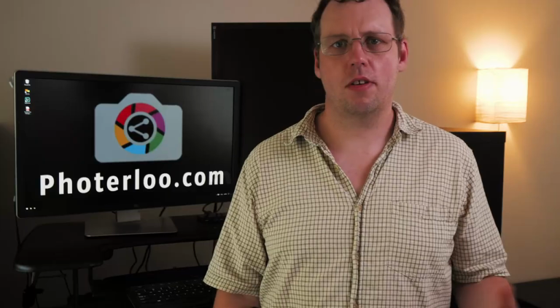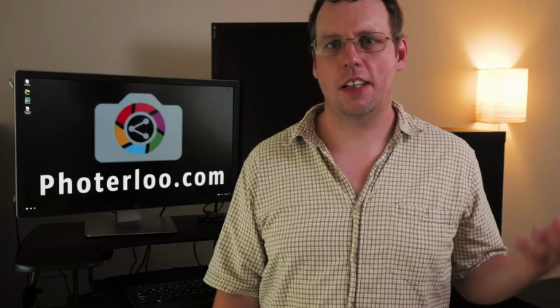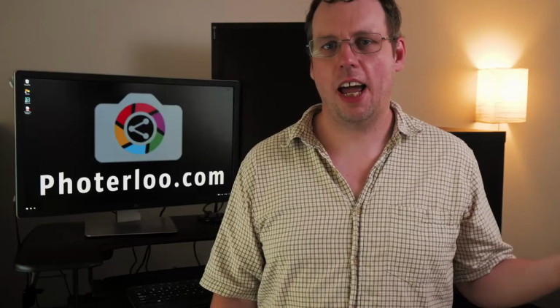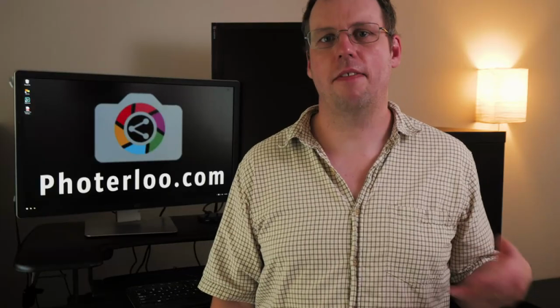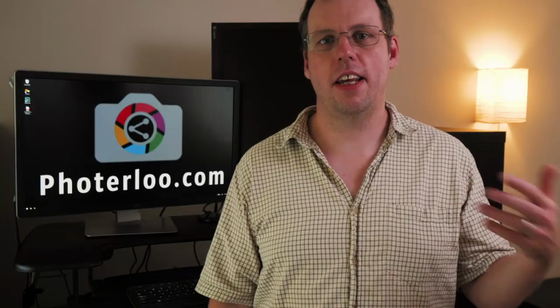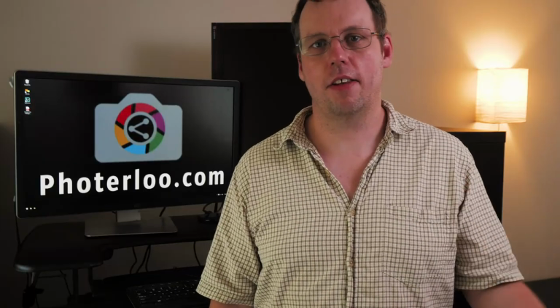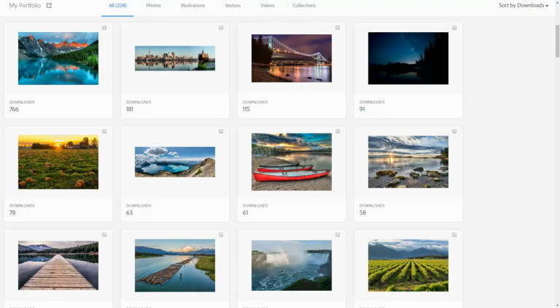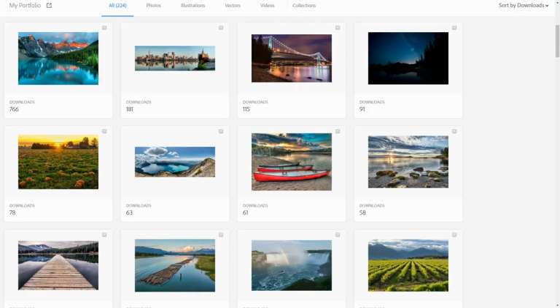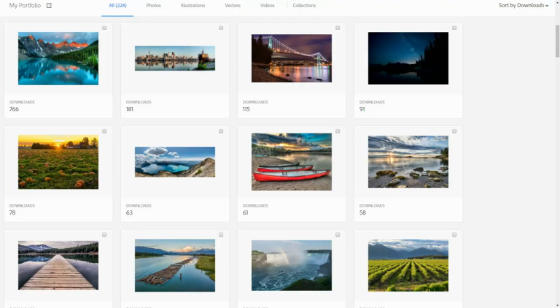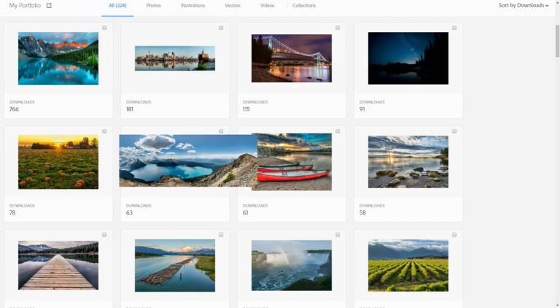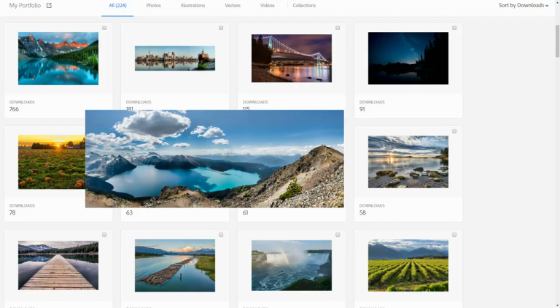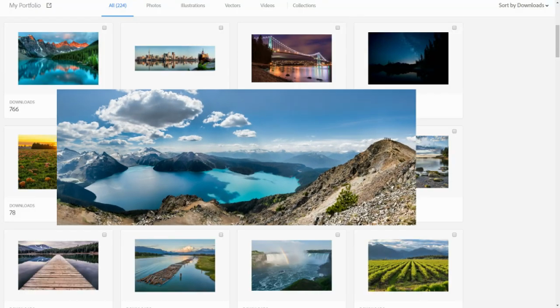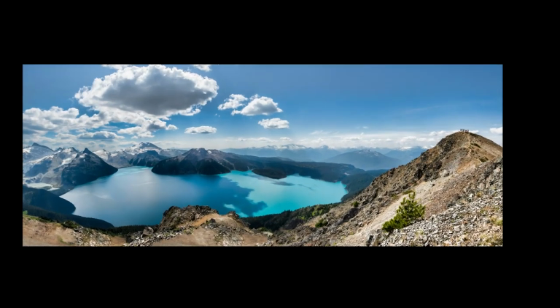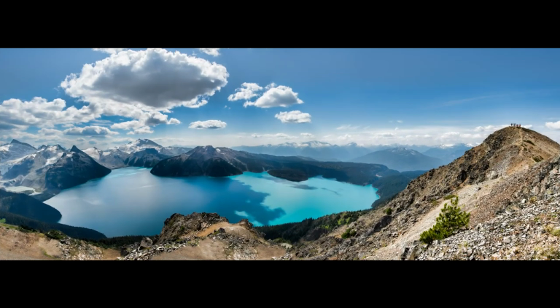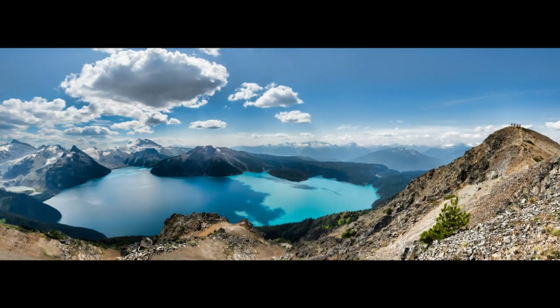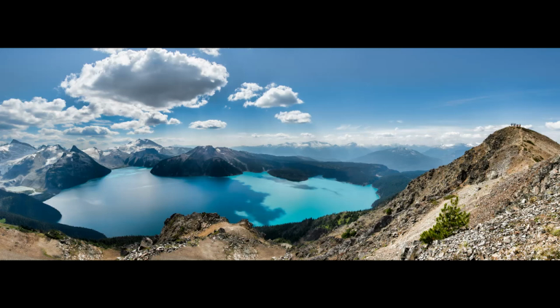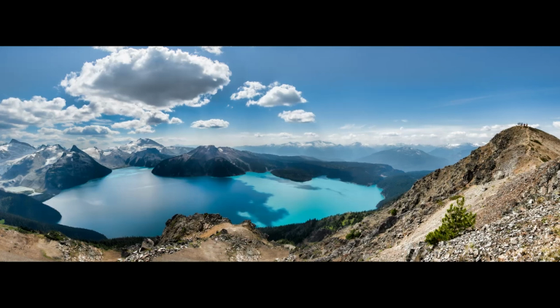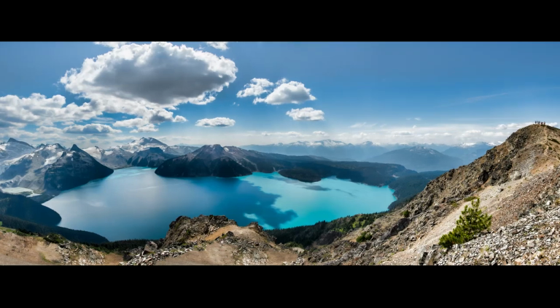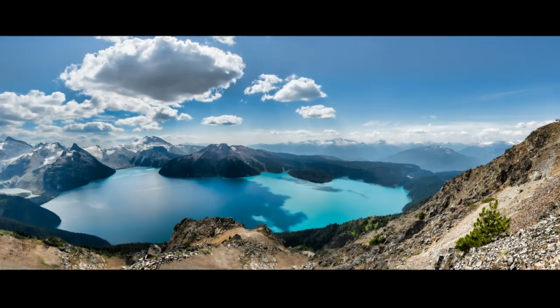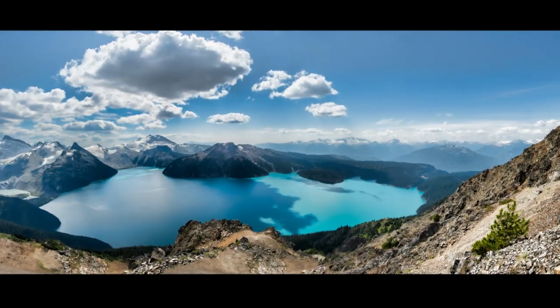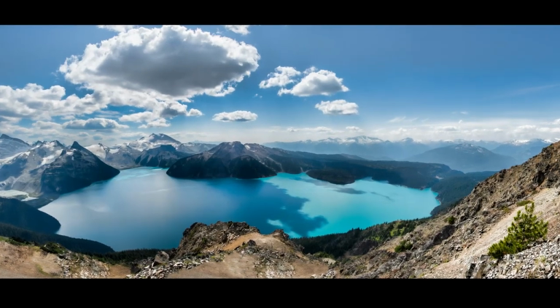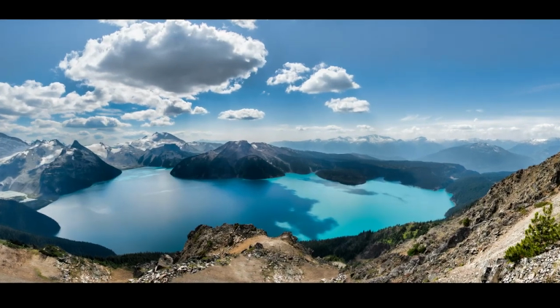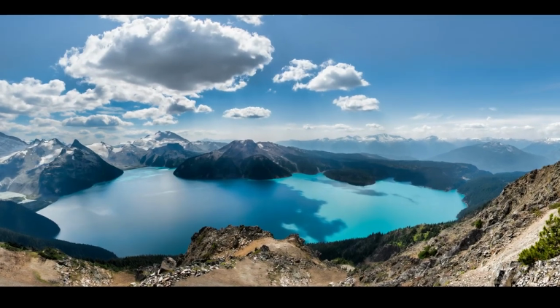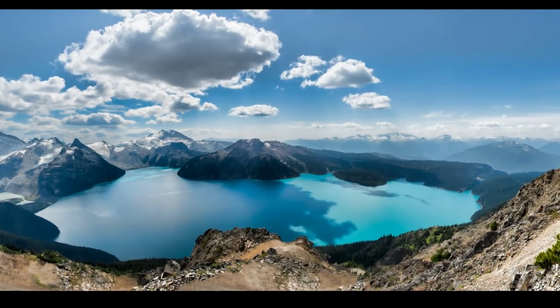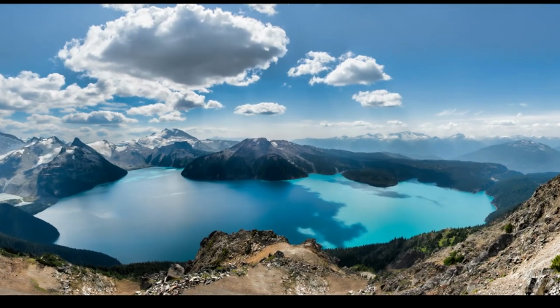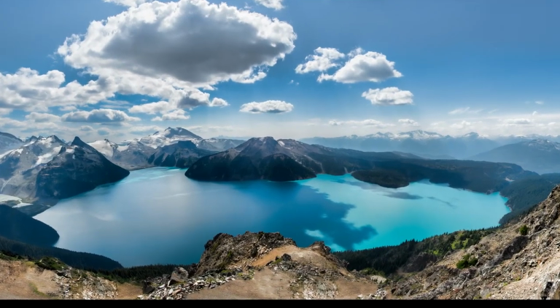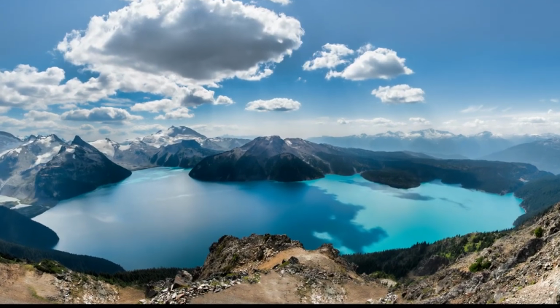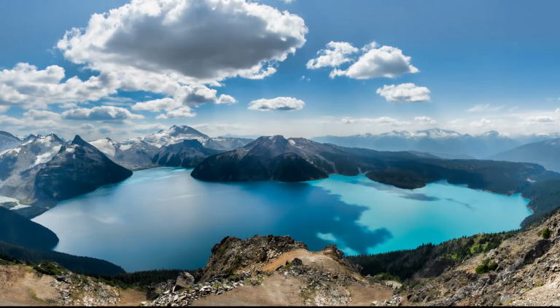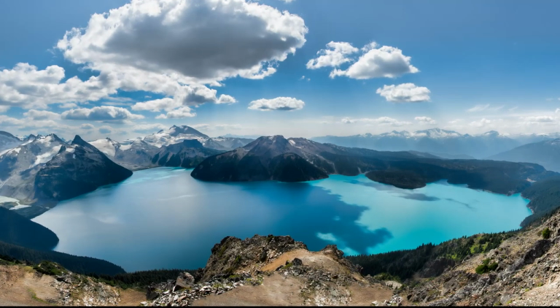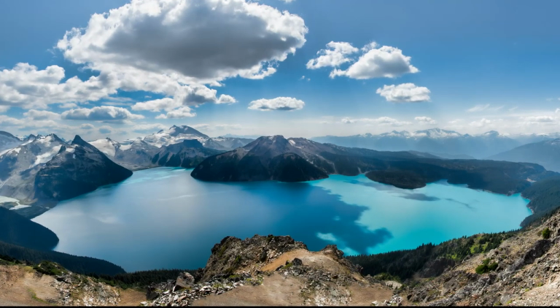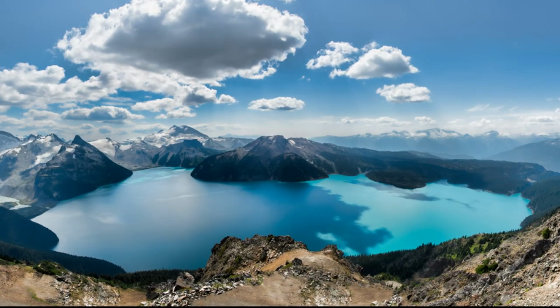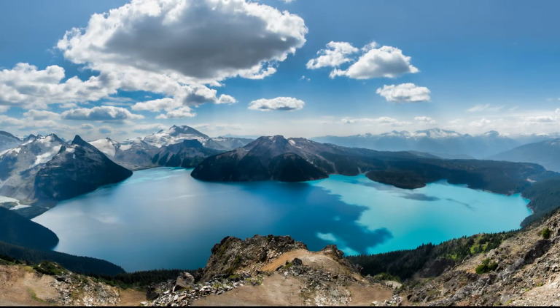Next we have another panorama. This one actually does get some sales on Shutterstock, unlike the other panorama I showed you.